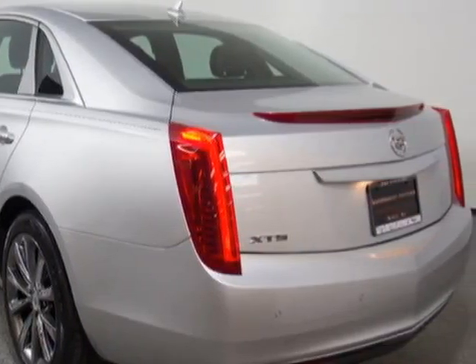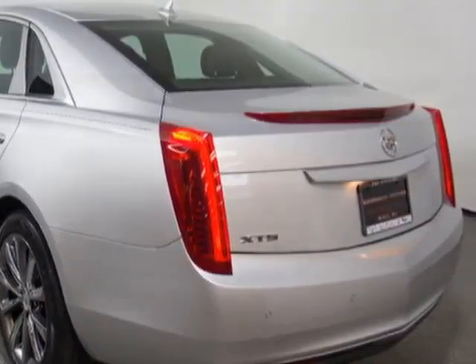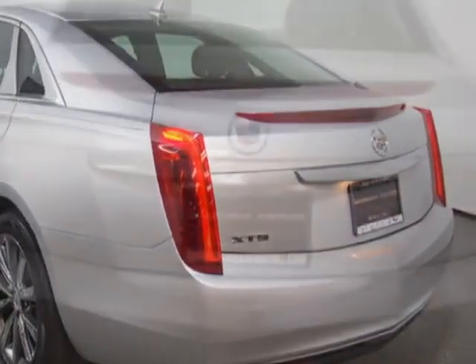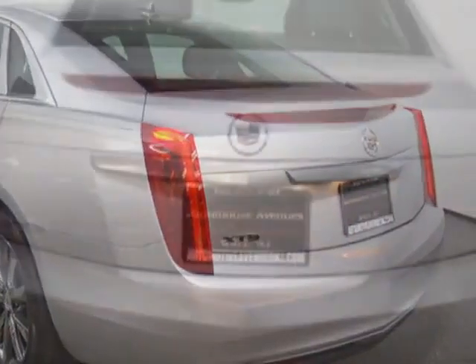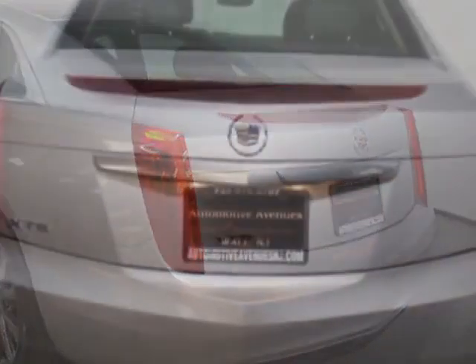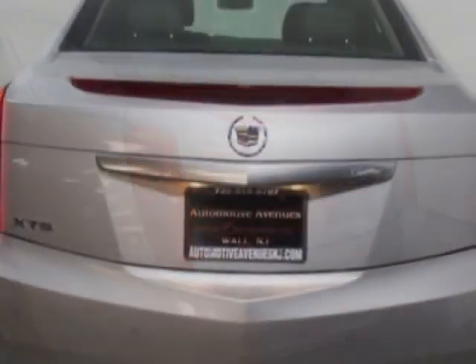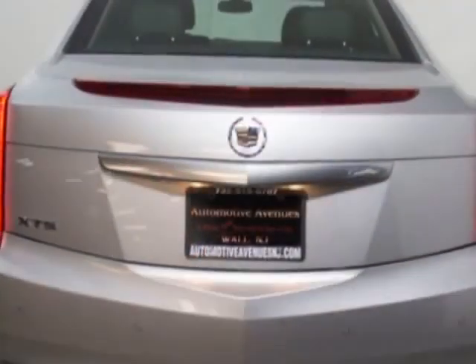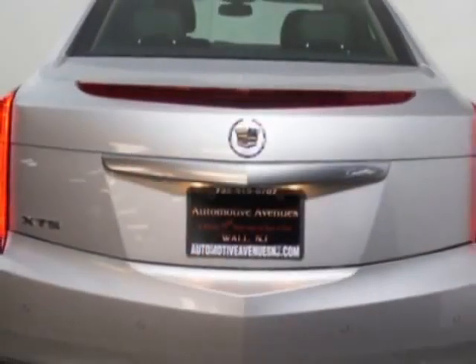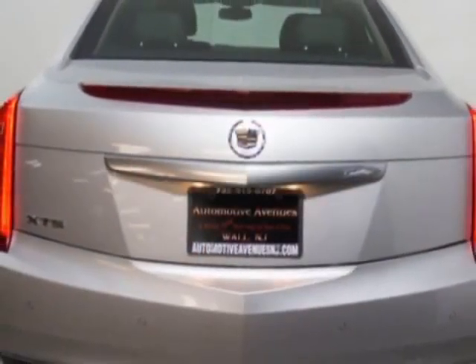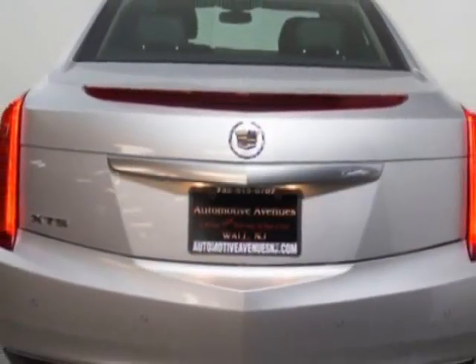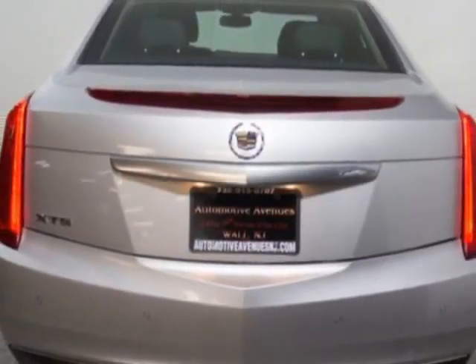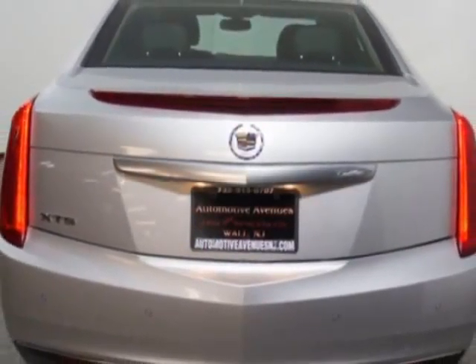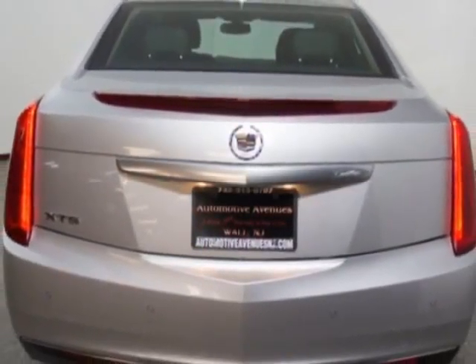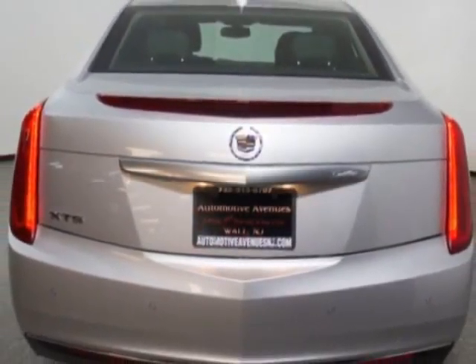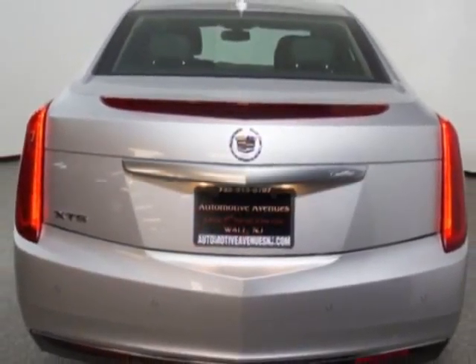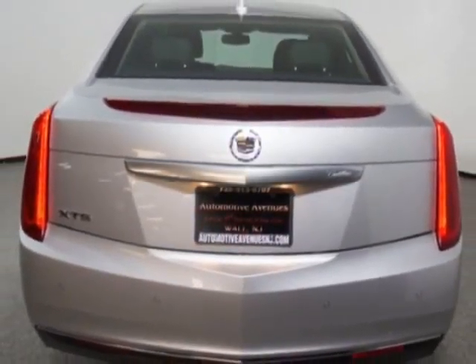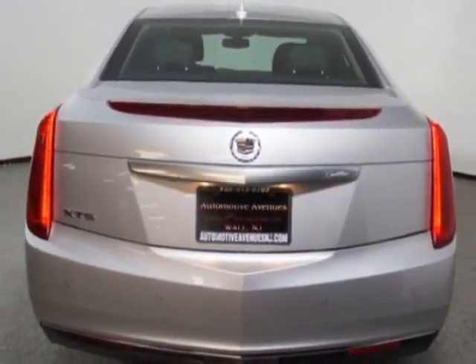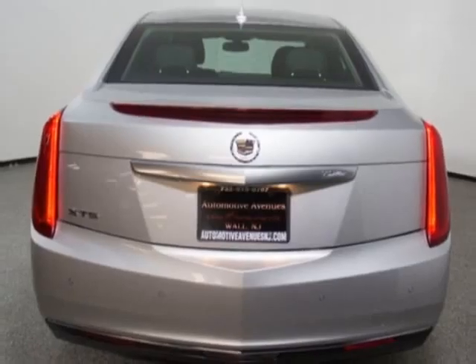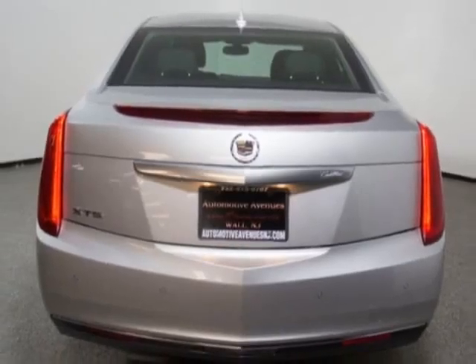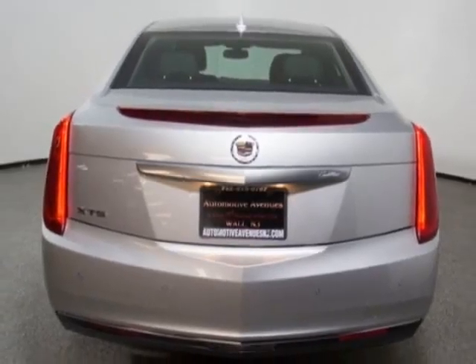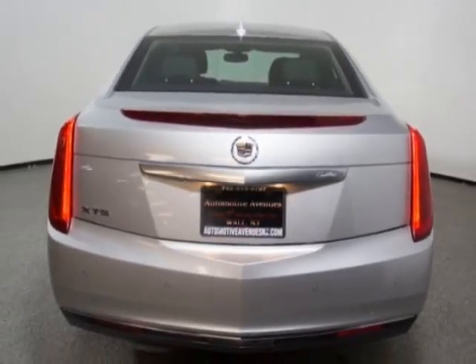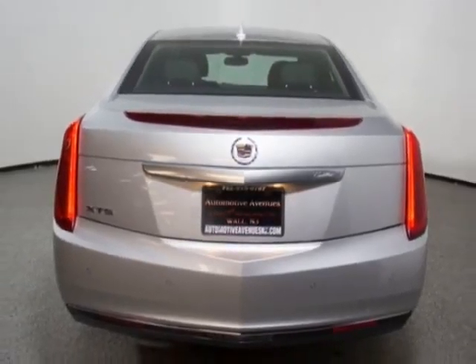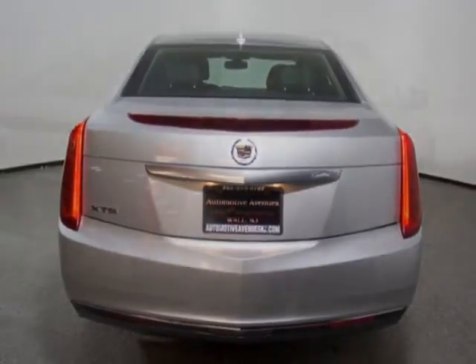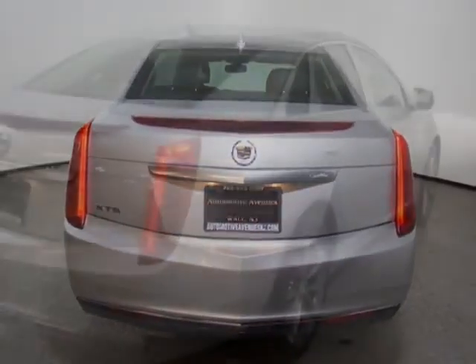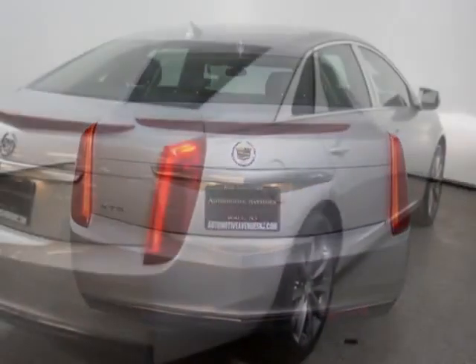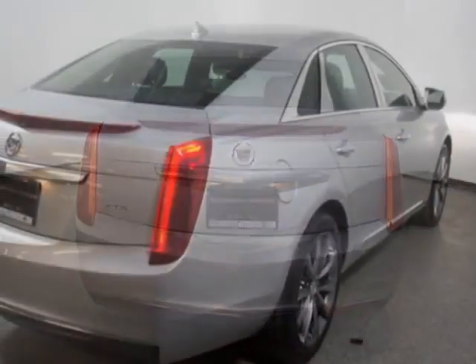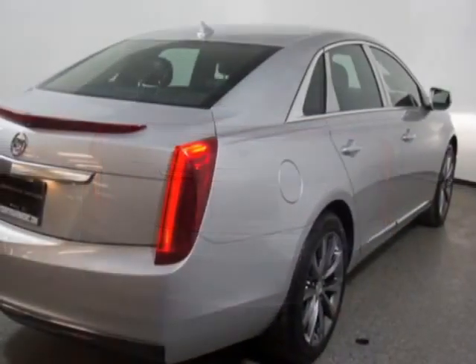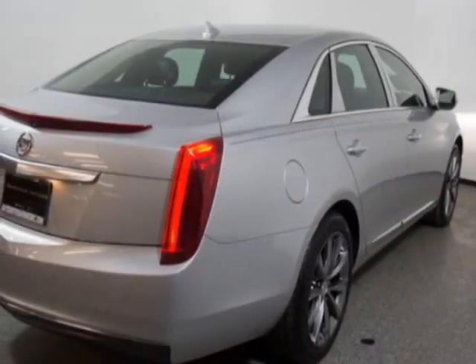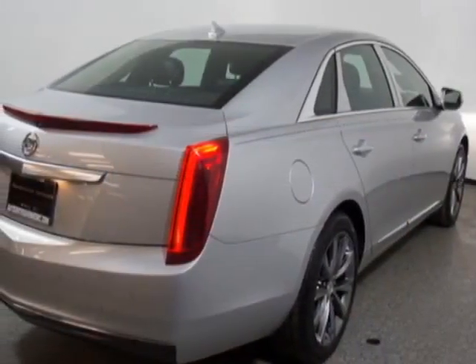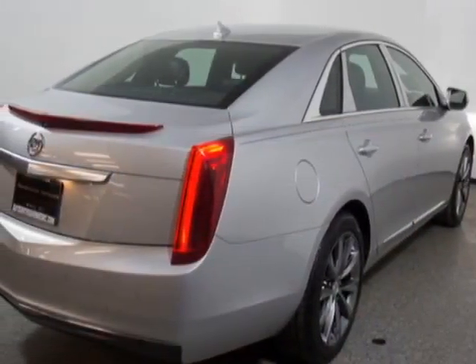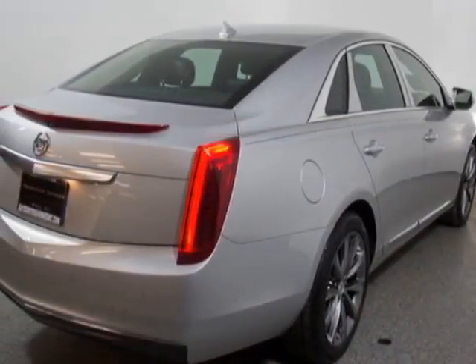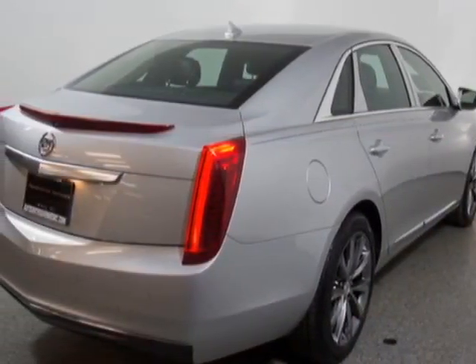This vehicle gets an estimated 17 miles per gallon in the city, and an estimated 28 on the highway.